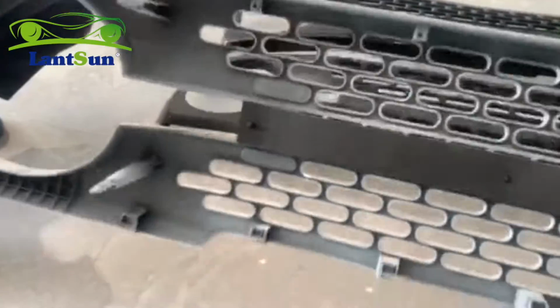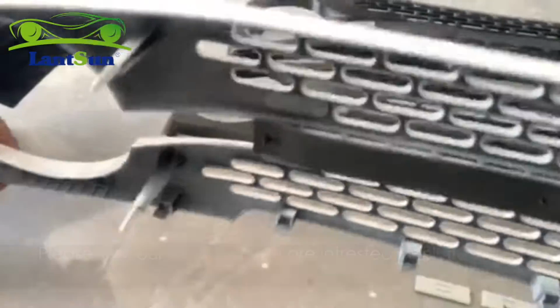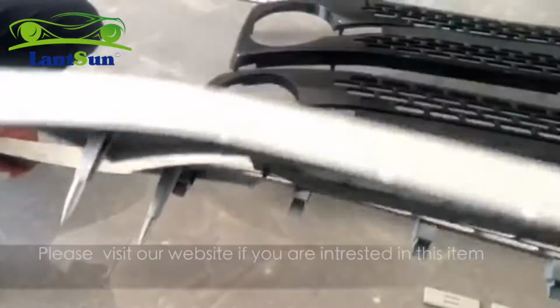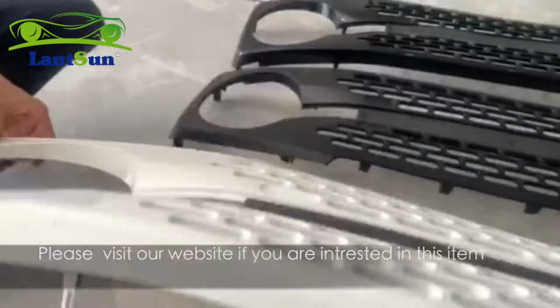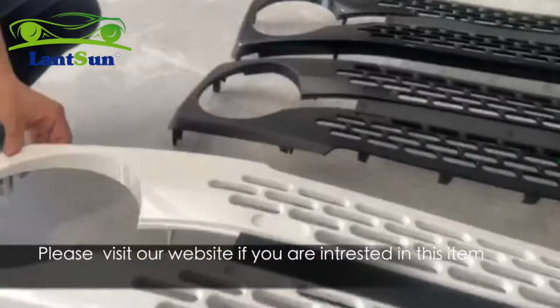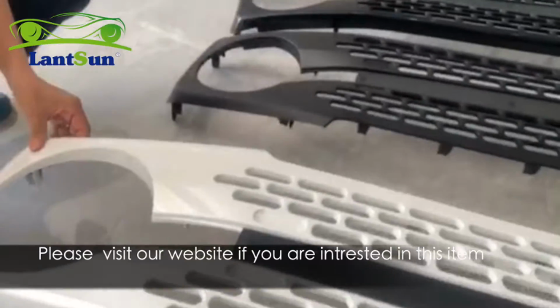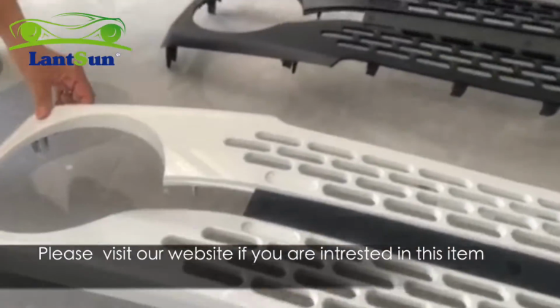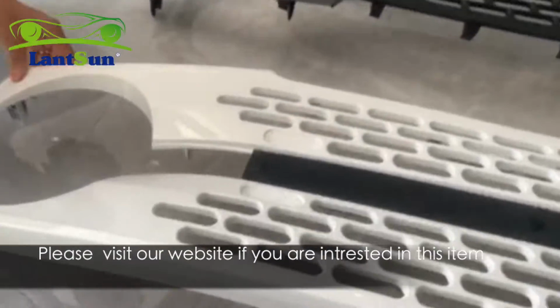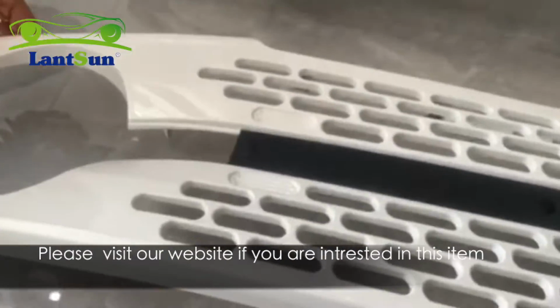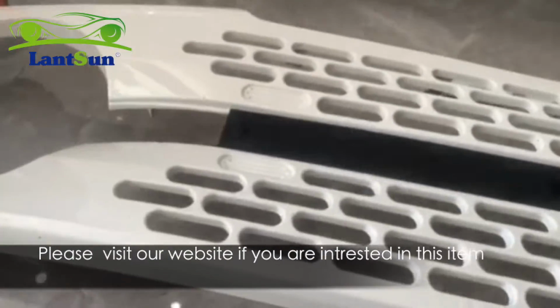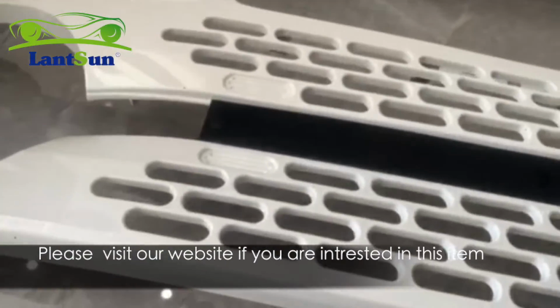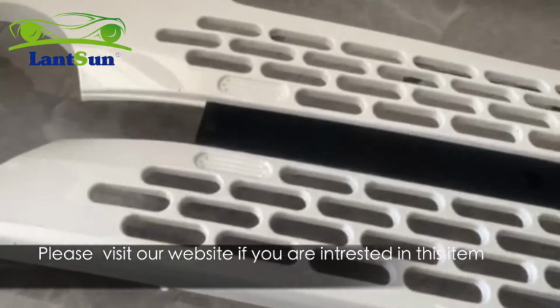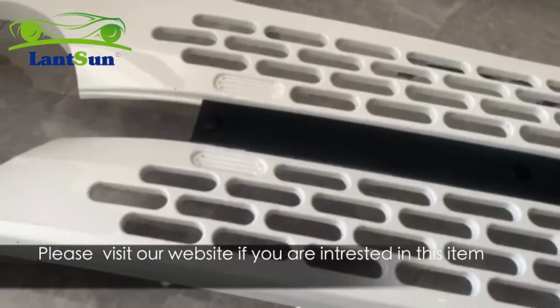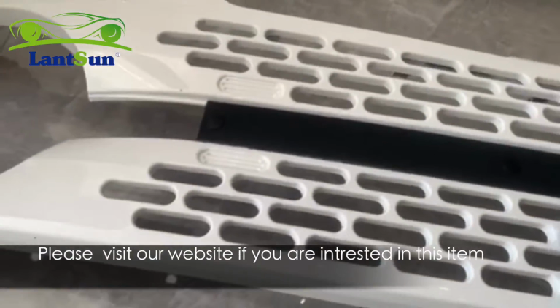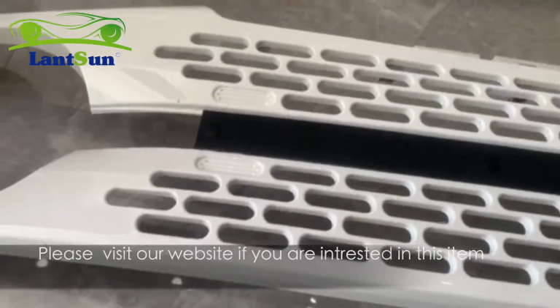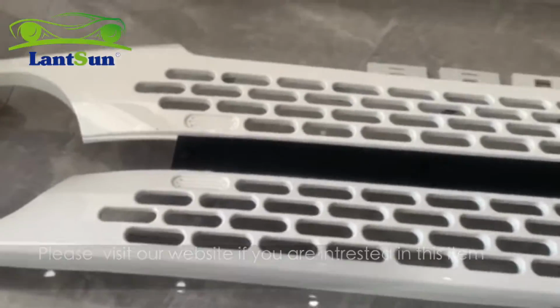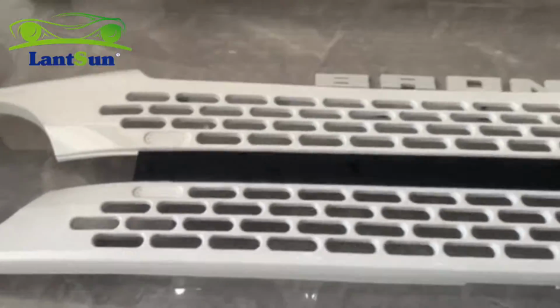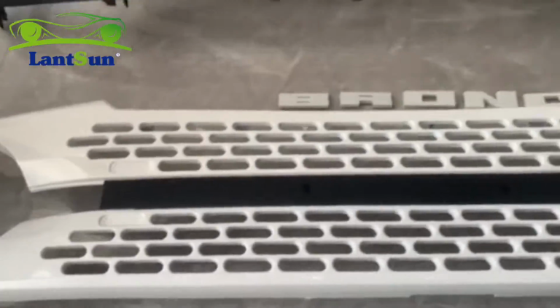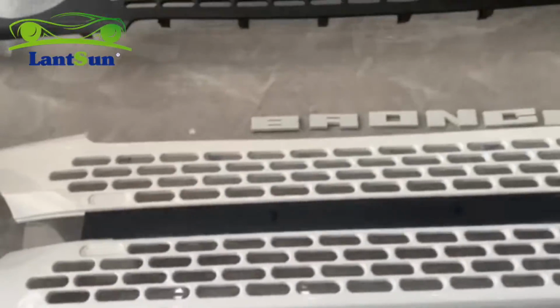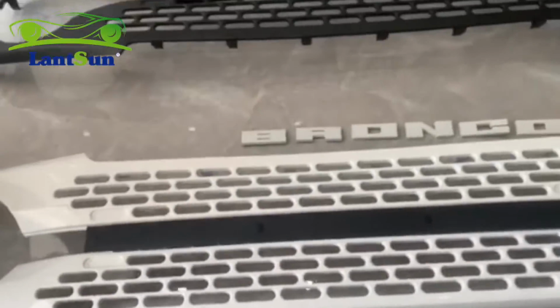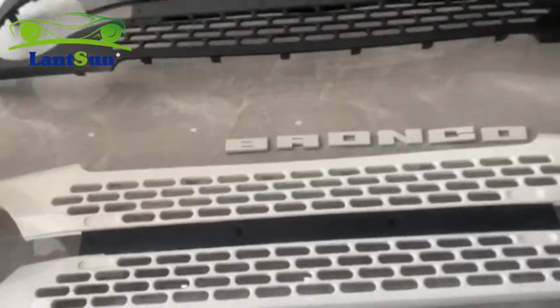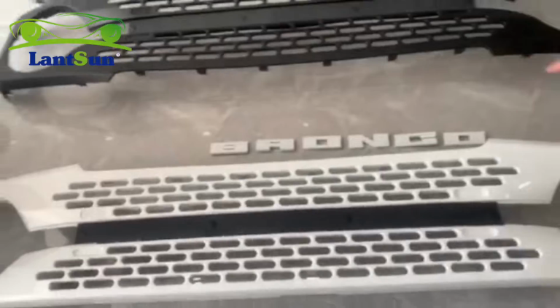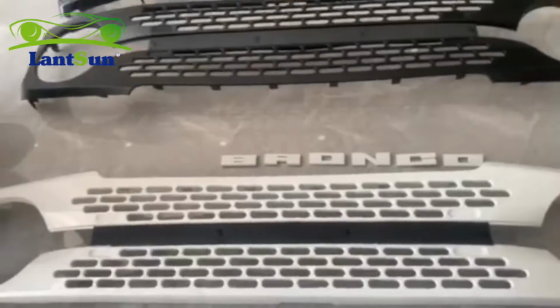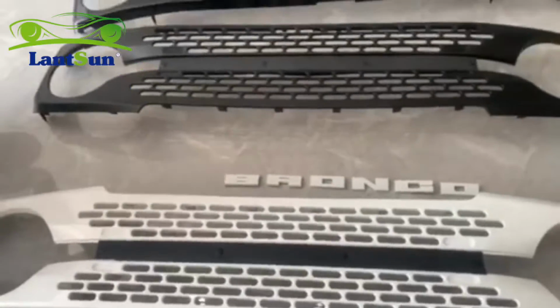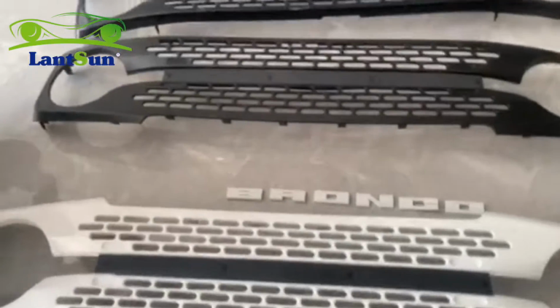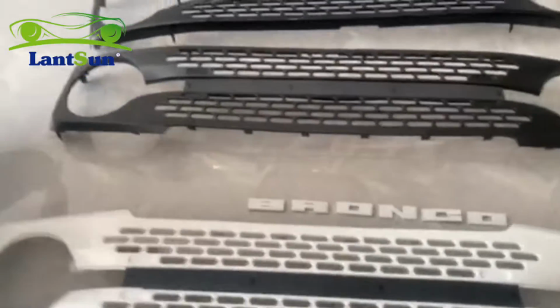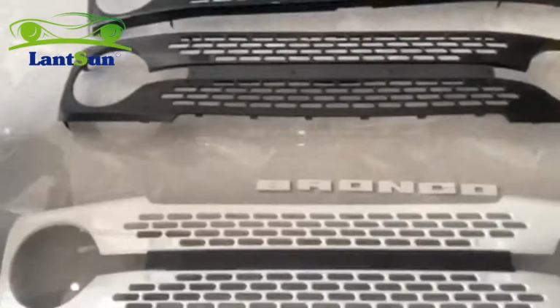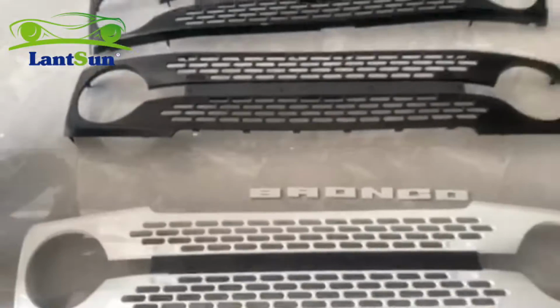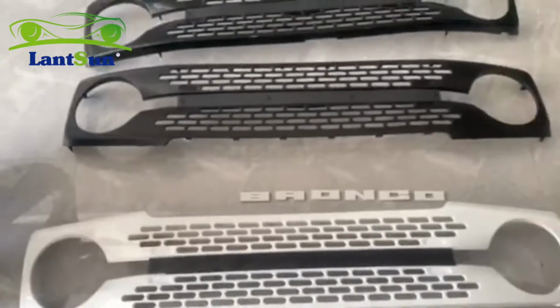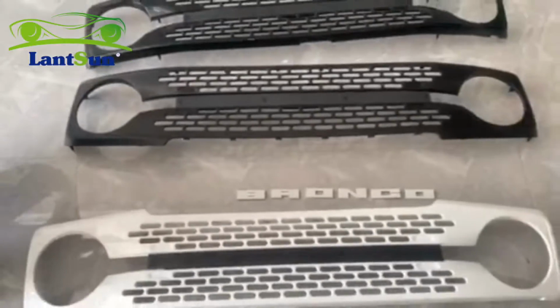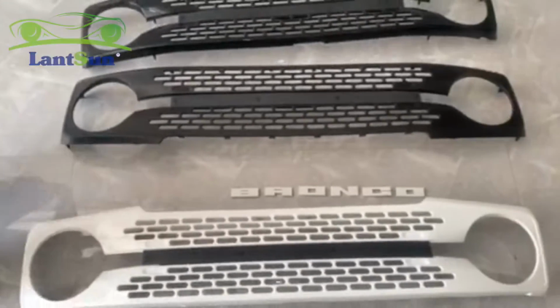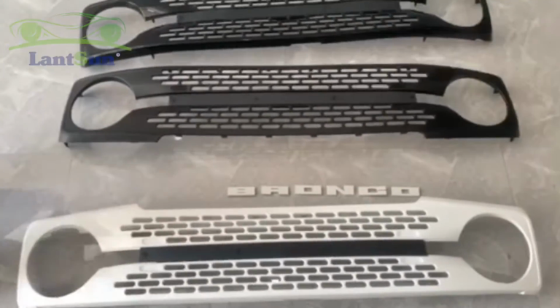Please visit our website if you are interested in this item. Thank you for watching, see you soon!